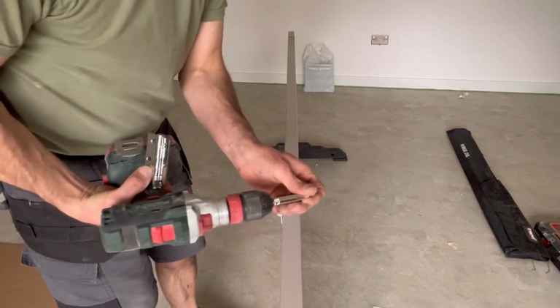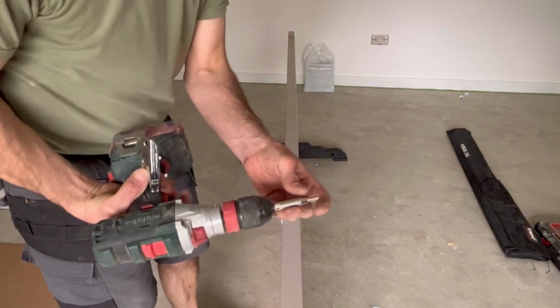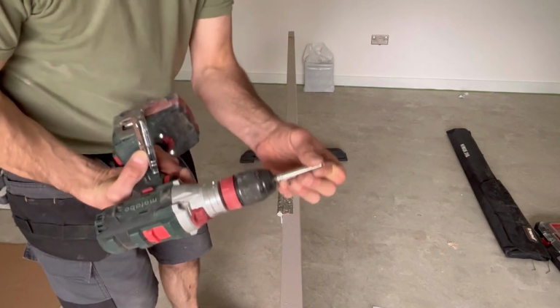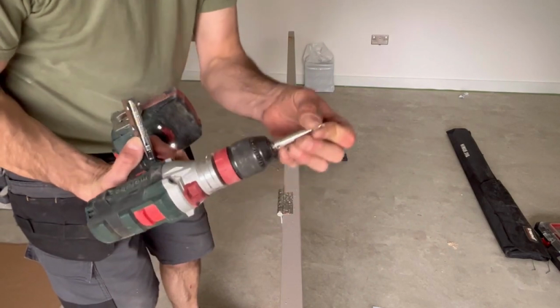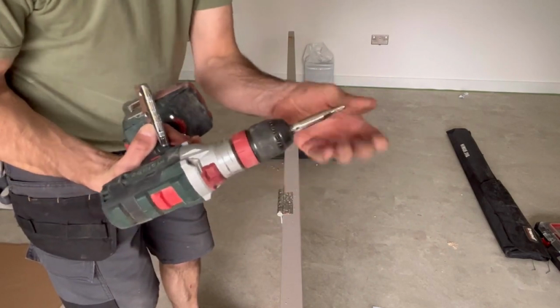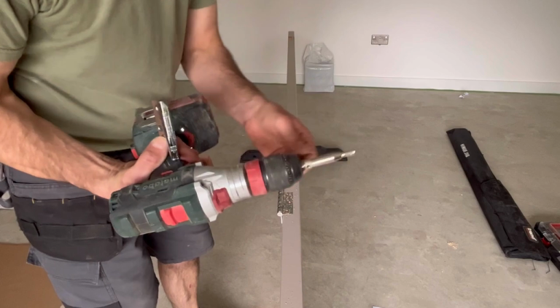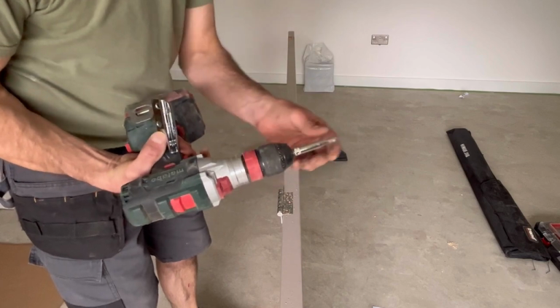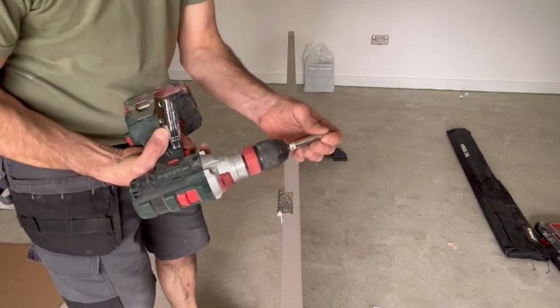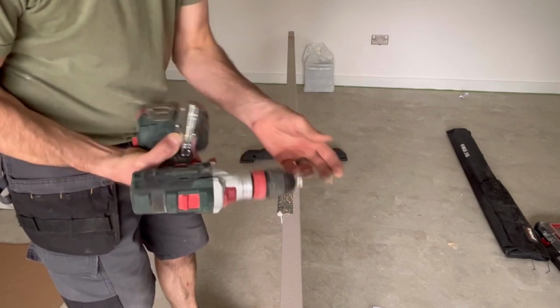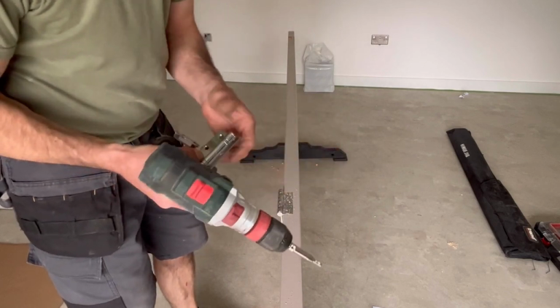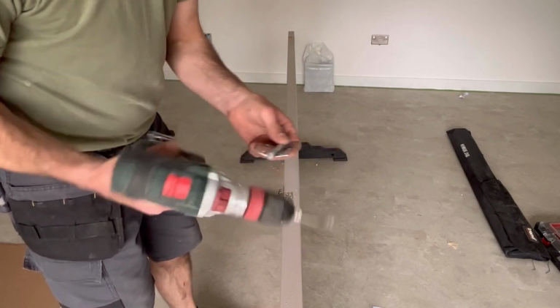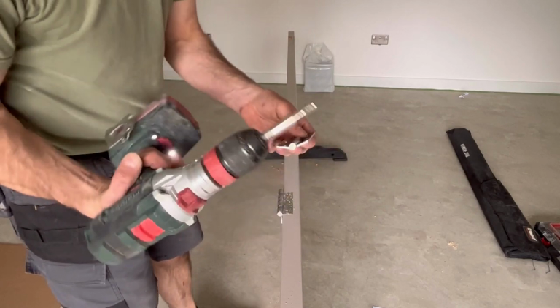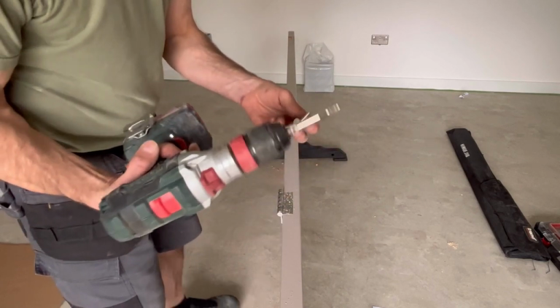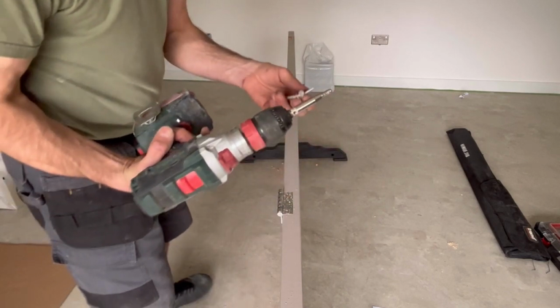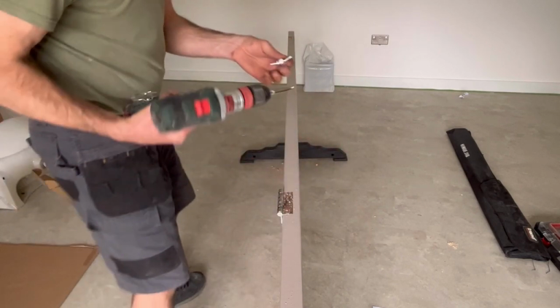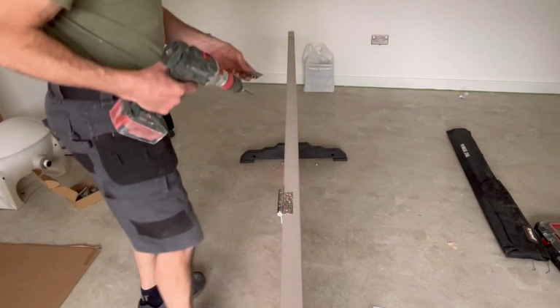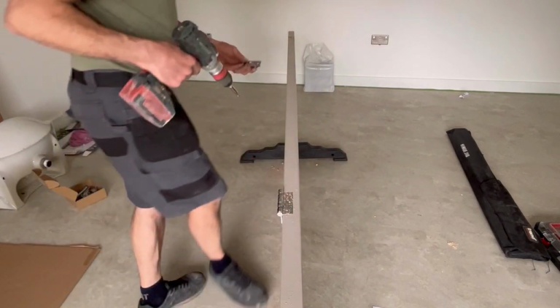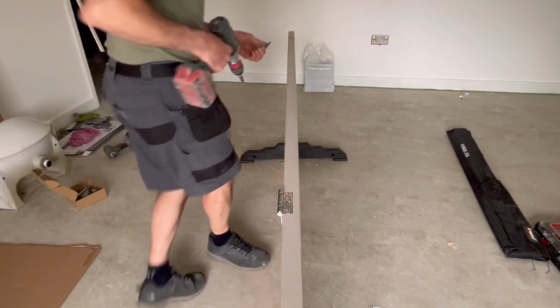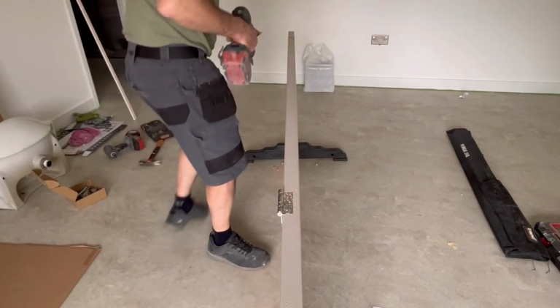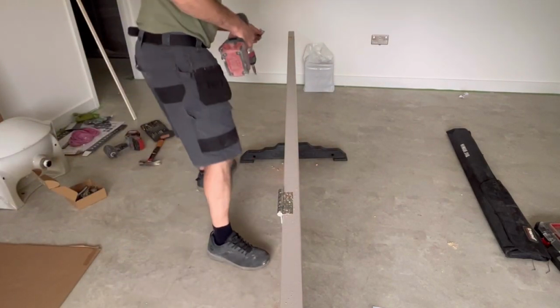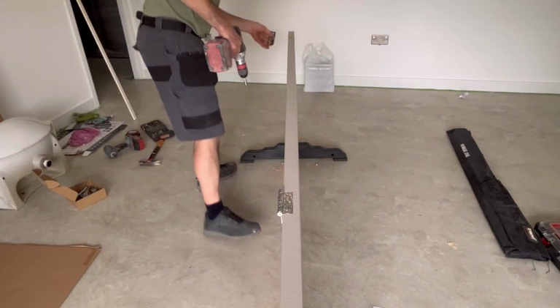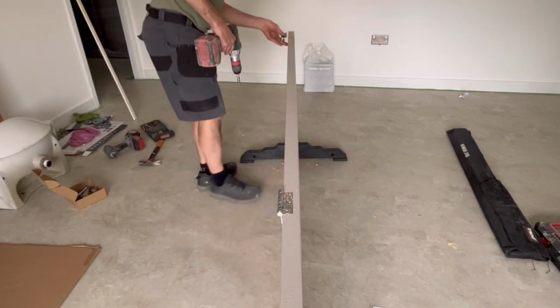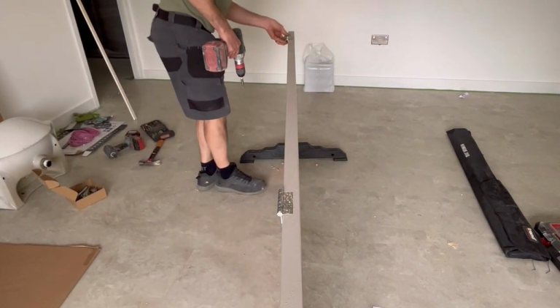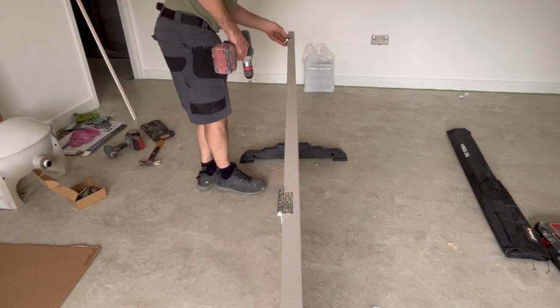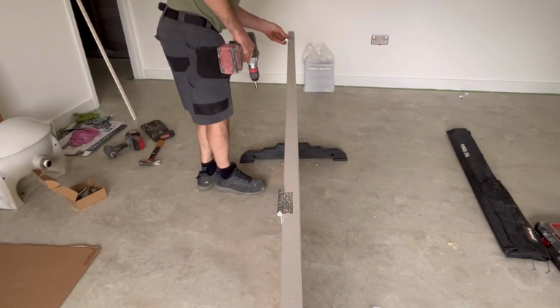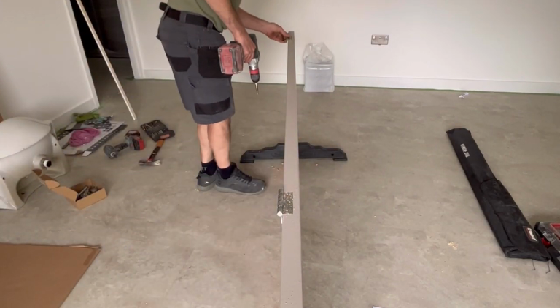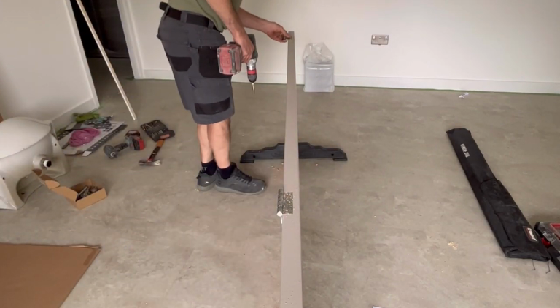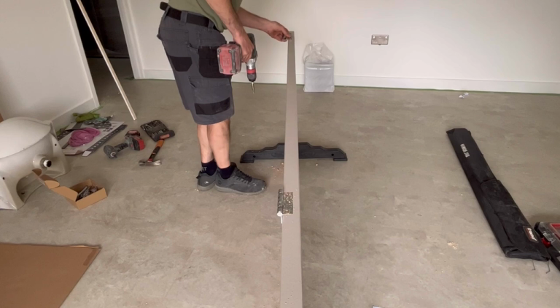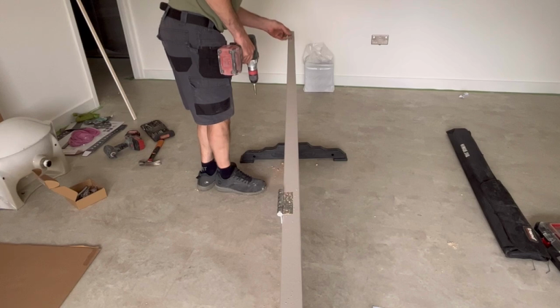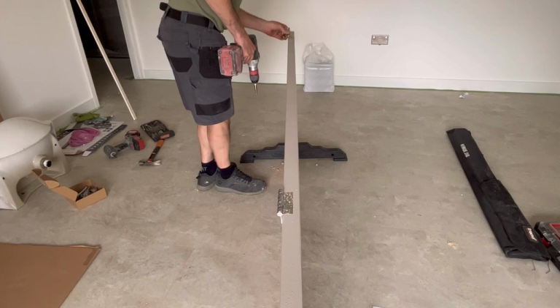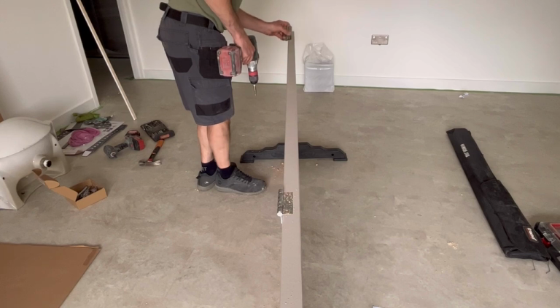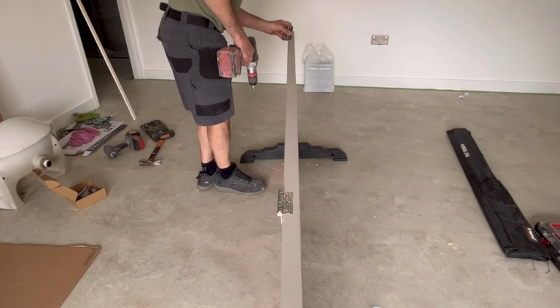Hinge centre drill bits — get one if you're doing these. It makes life a hell of a lot easier.